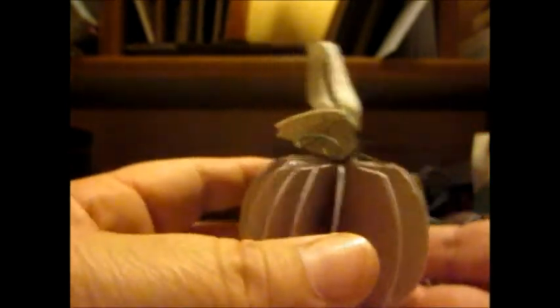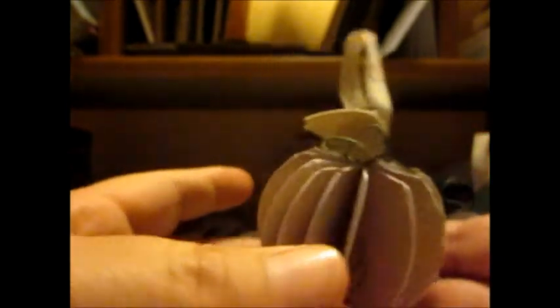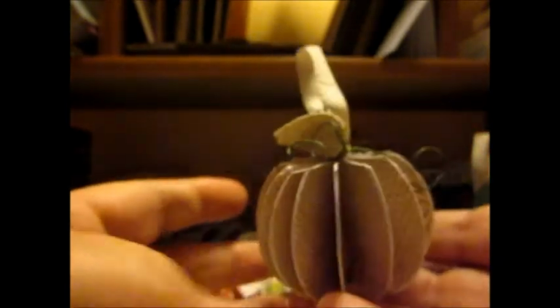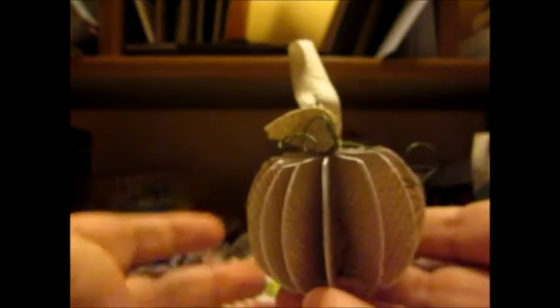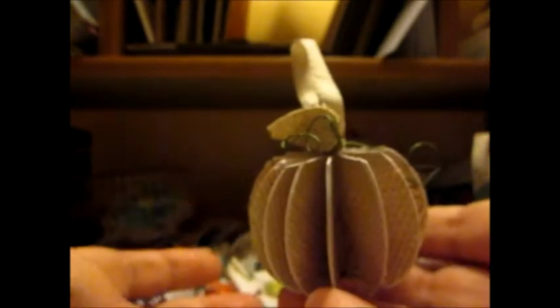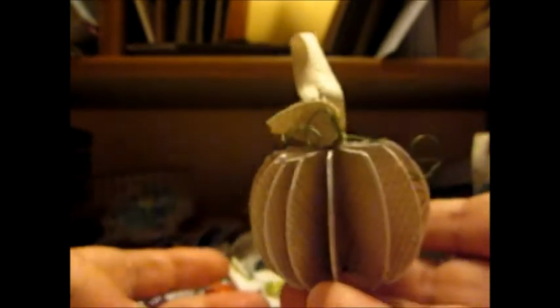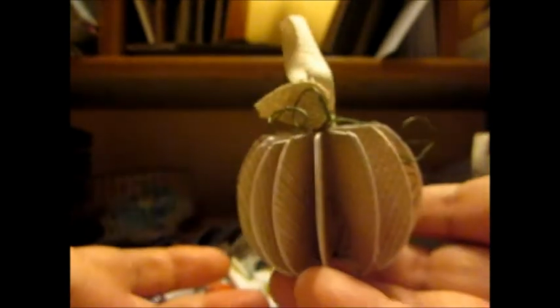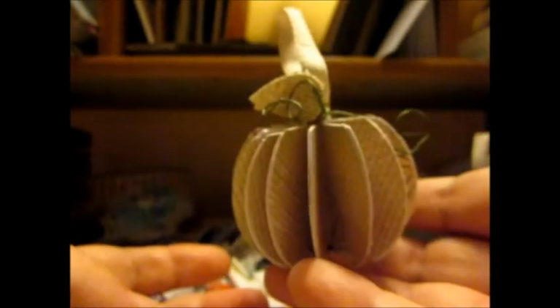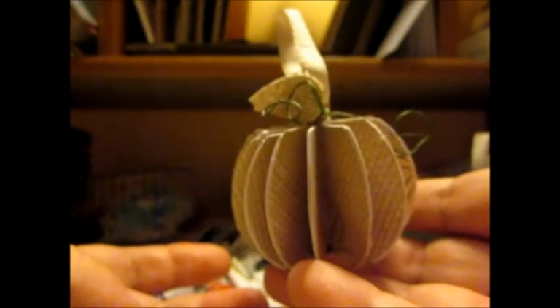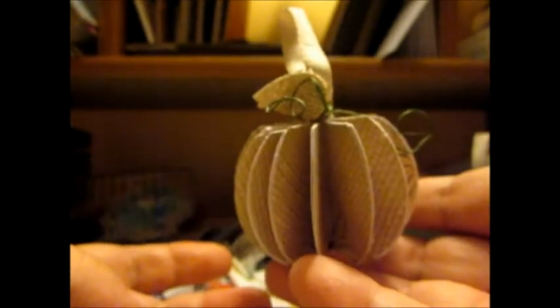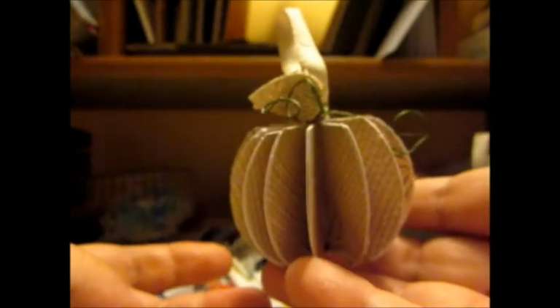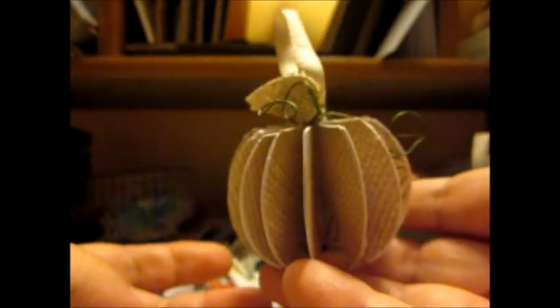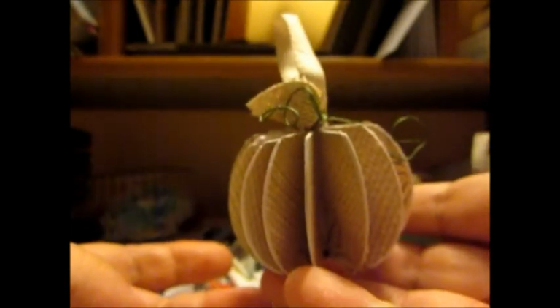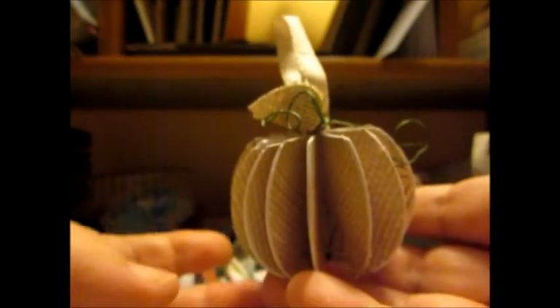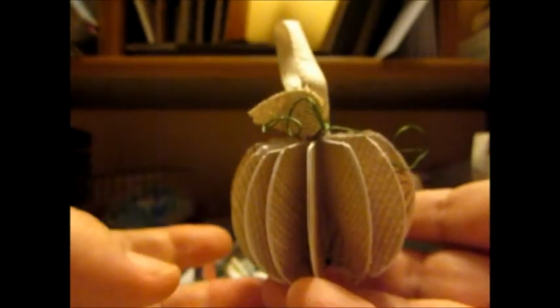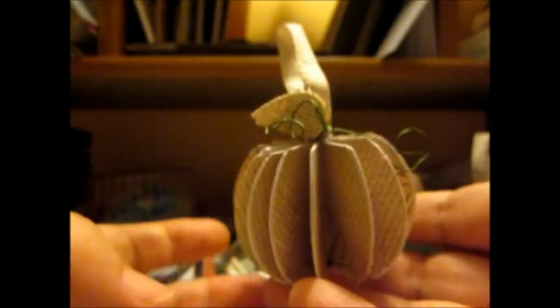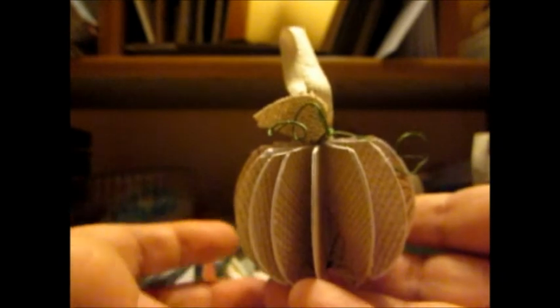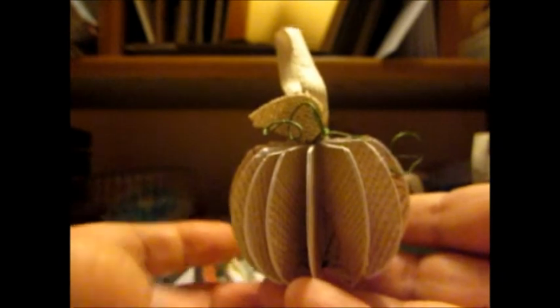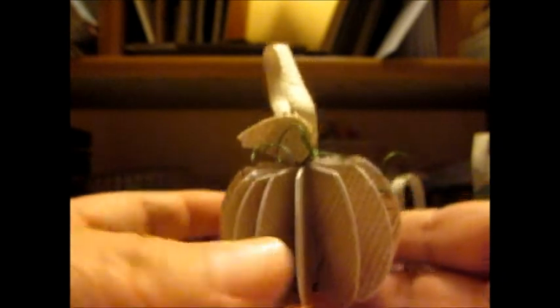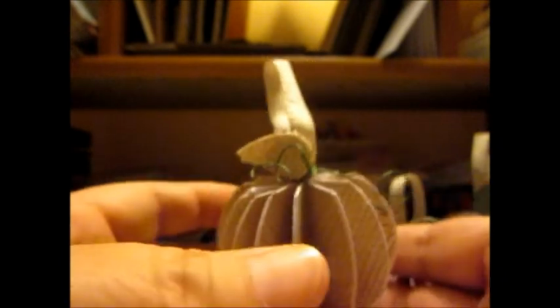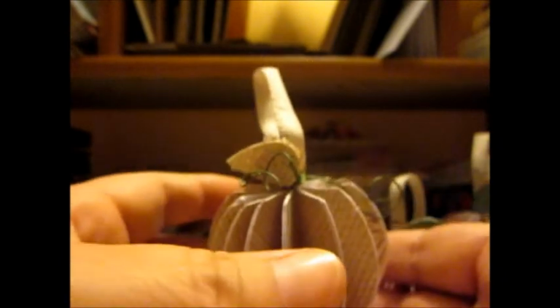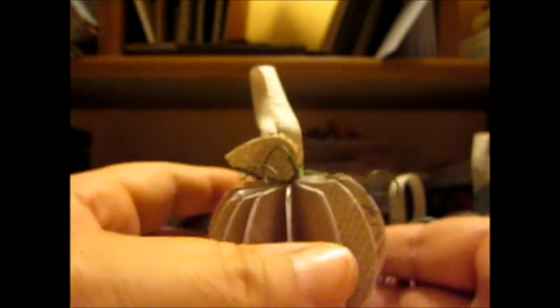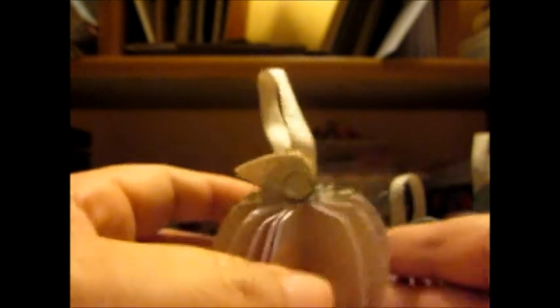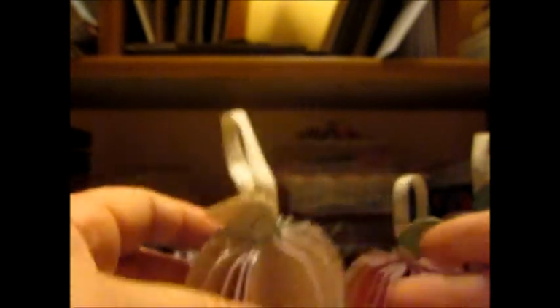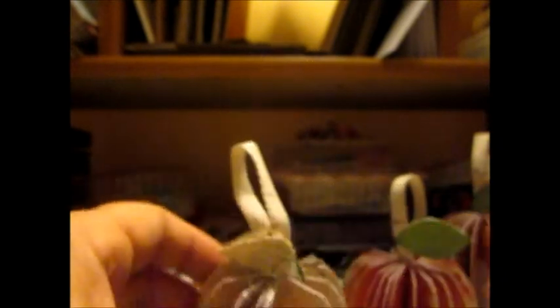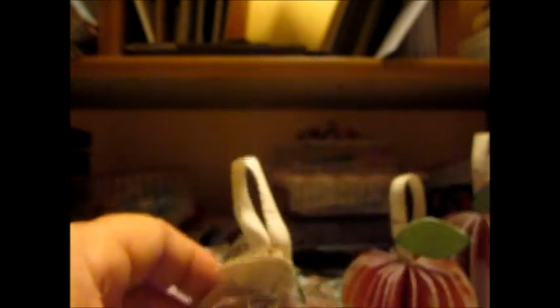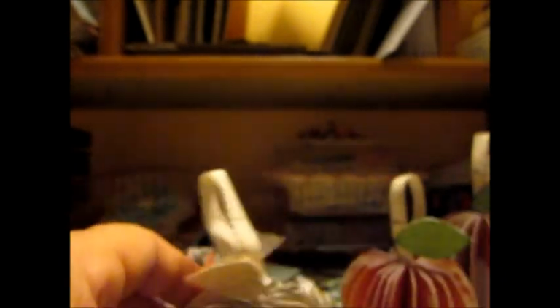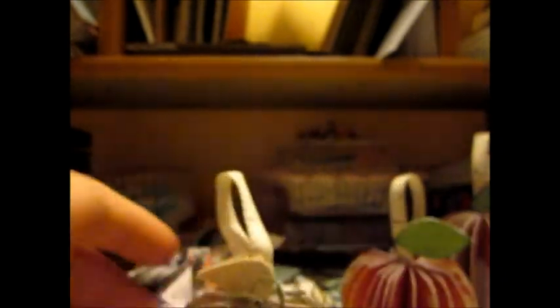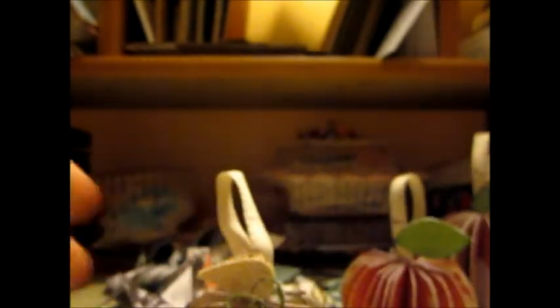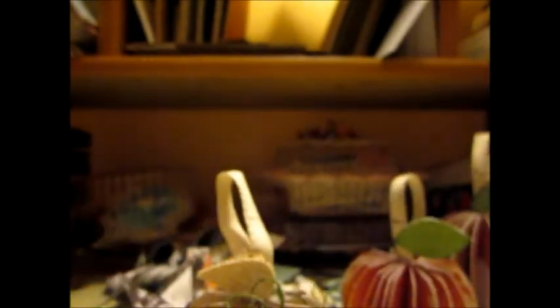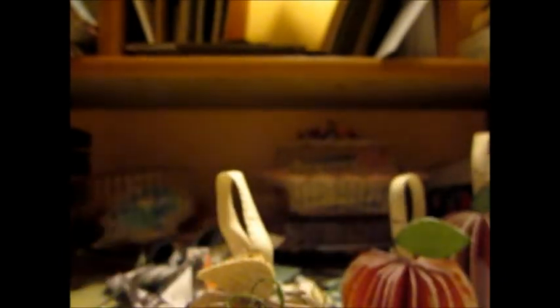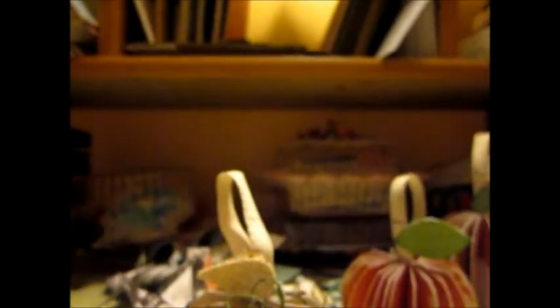I hope you like my crafty day. Thanks for watching, everybody. Hope you have a great weekend. Bye.